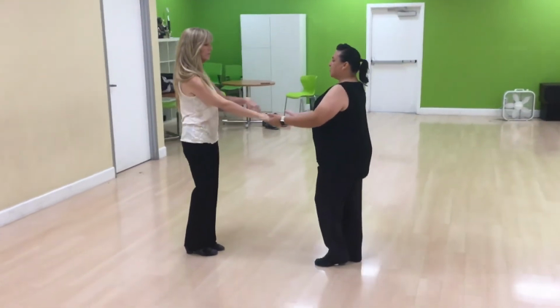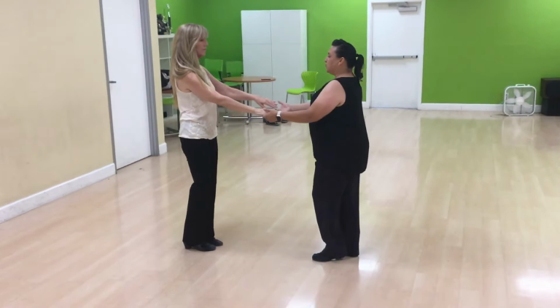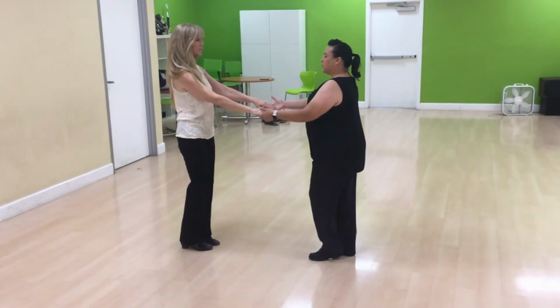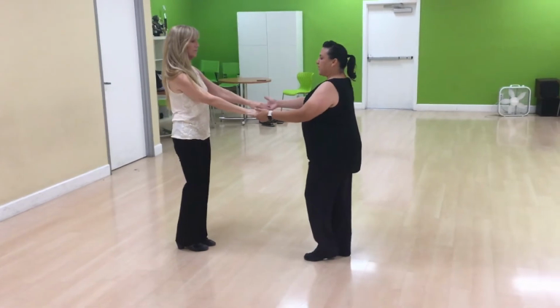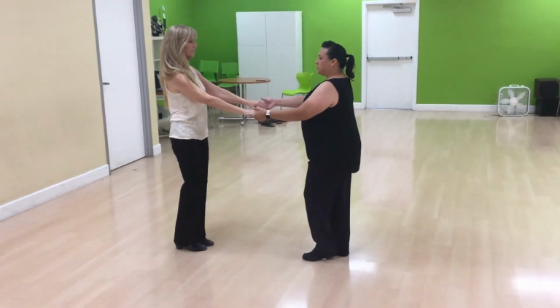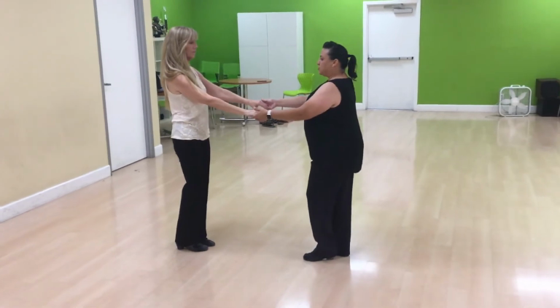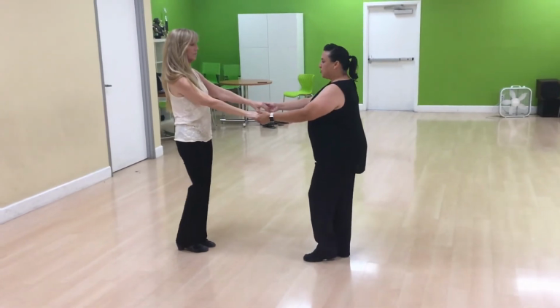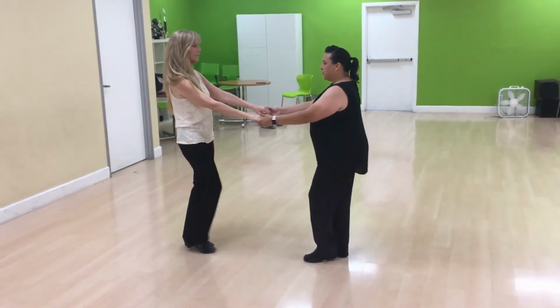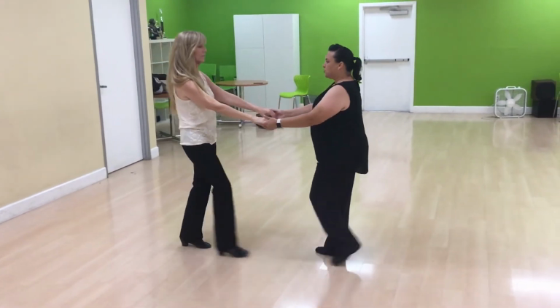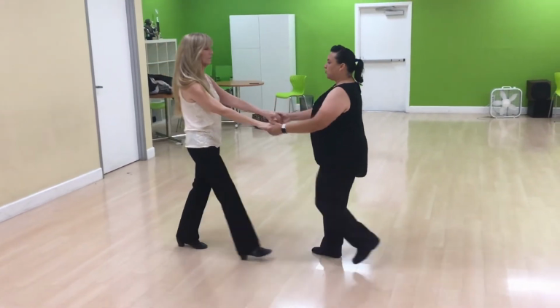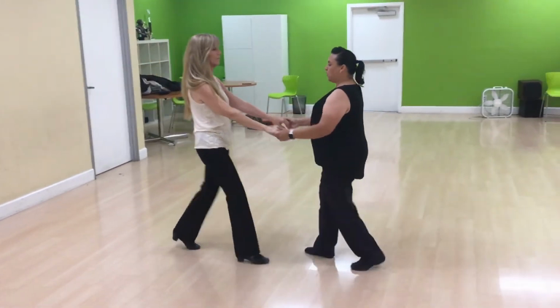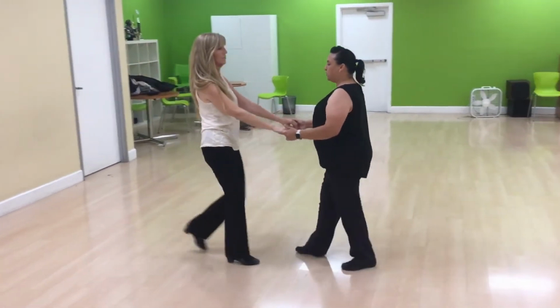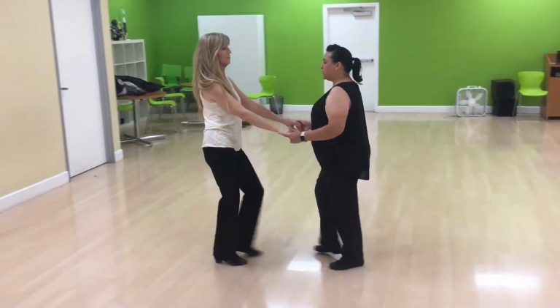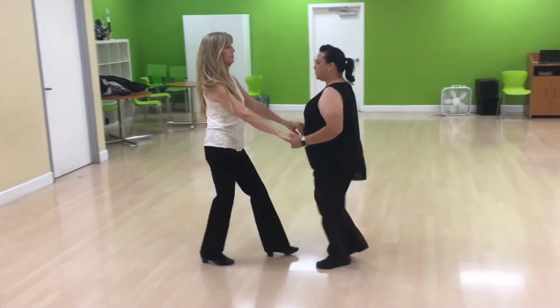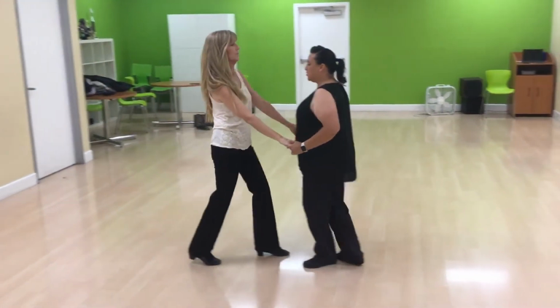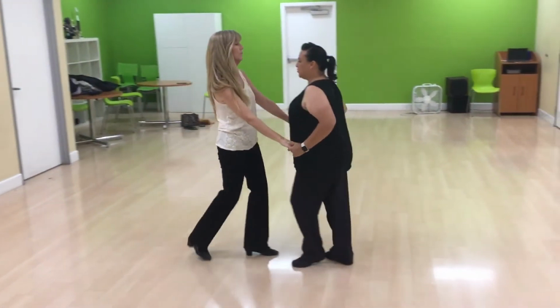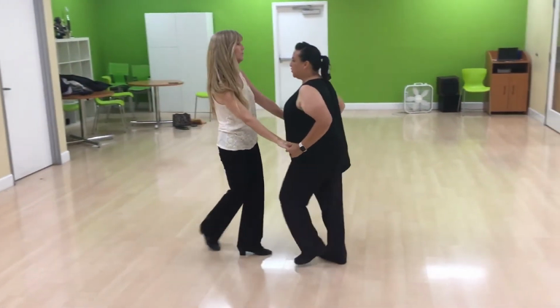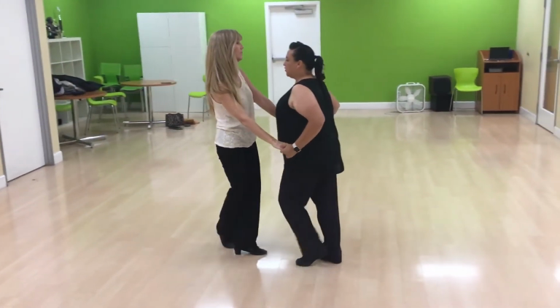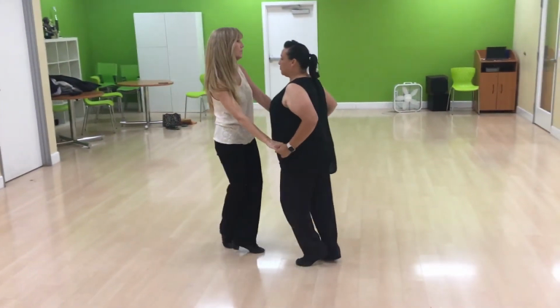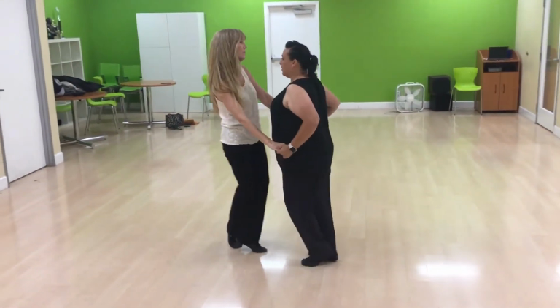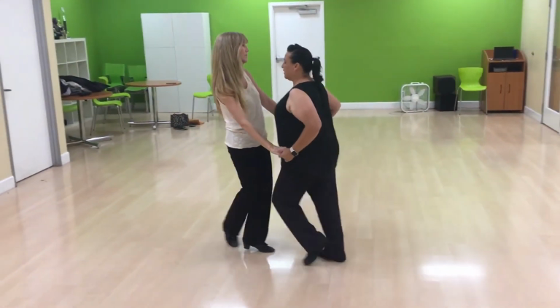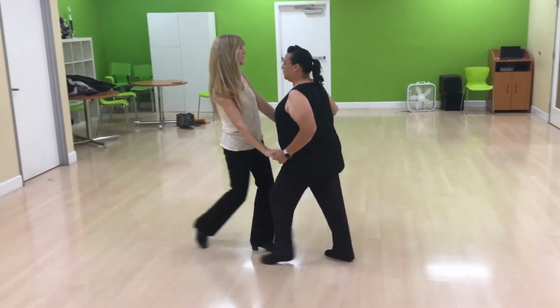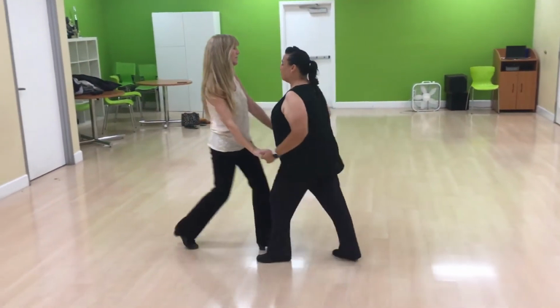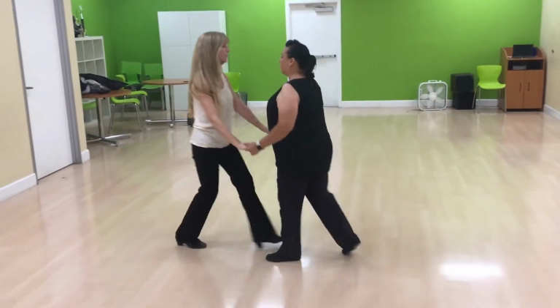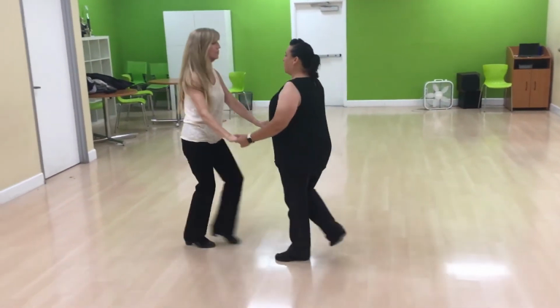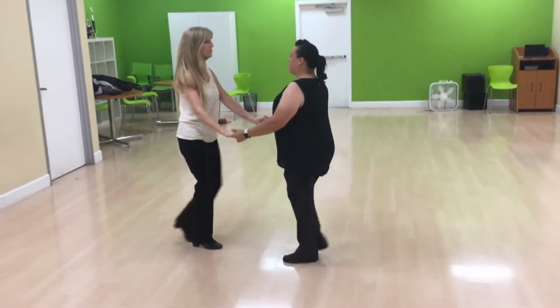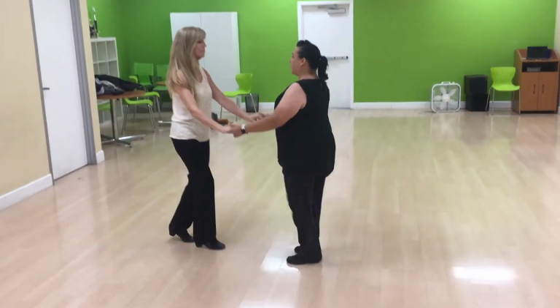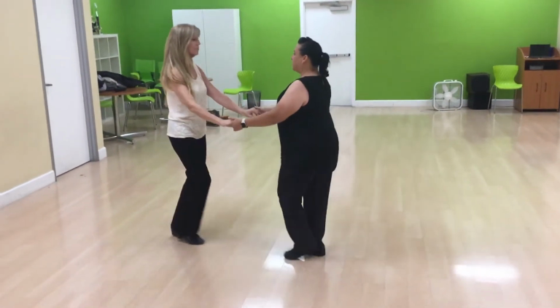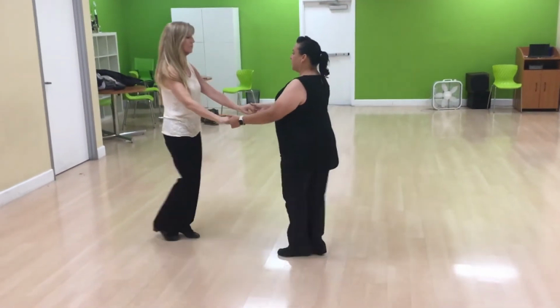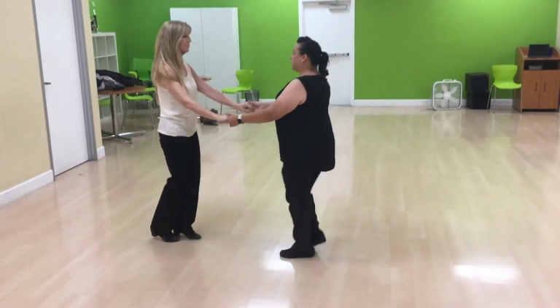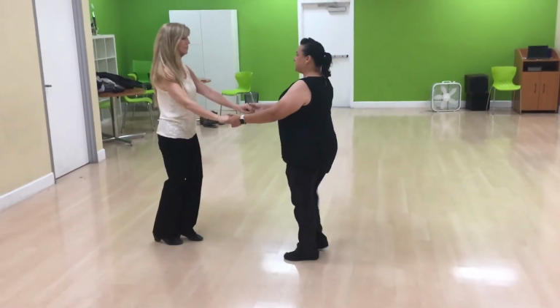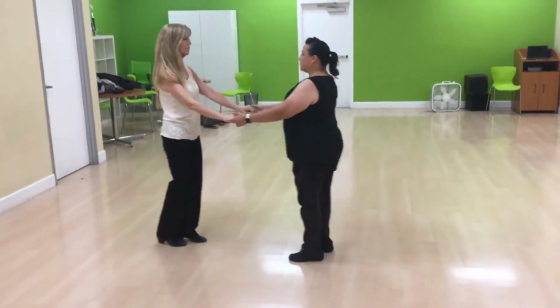Good. We go back to sugar push. 1, 2, 3, and 4, 5, and 6.